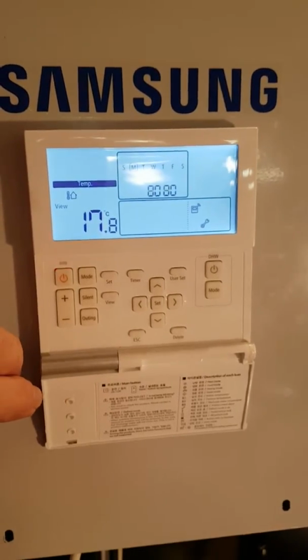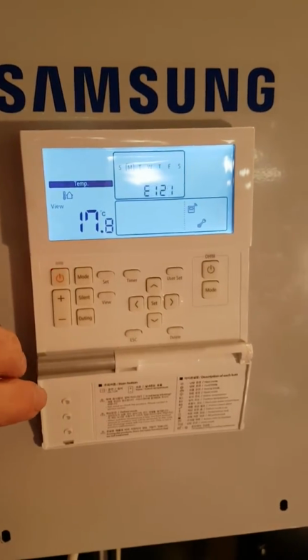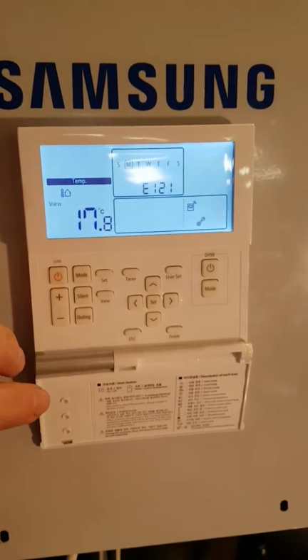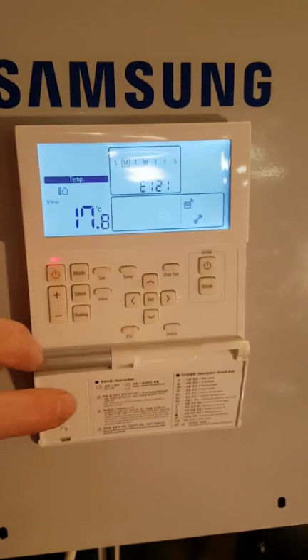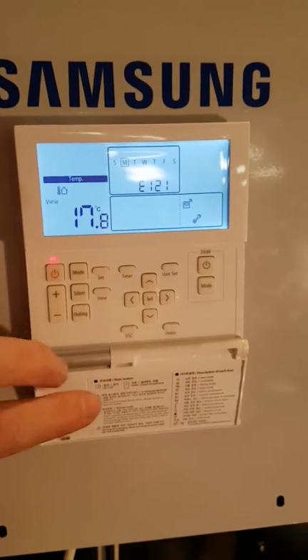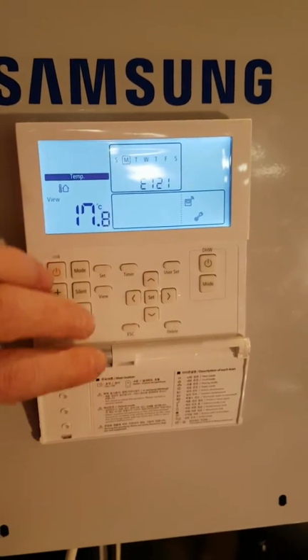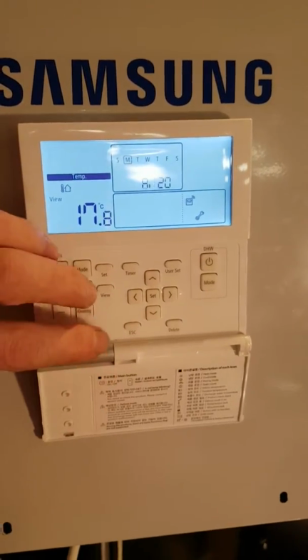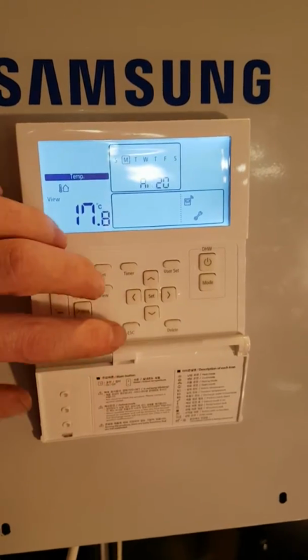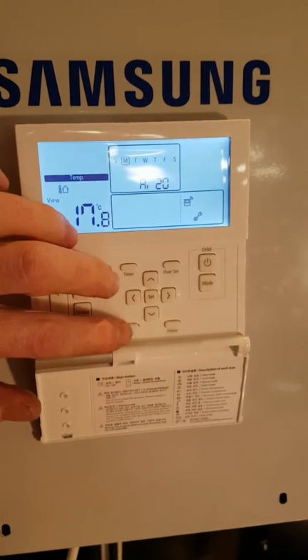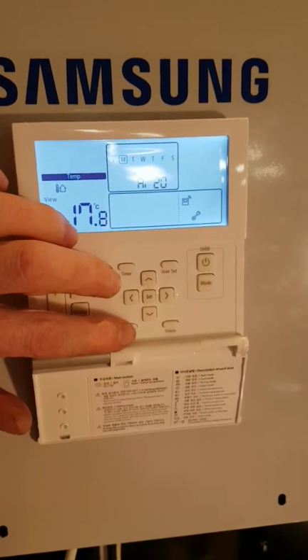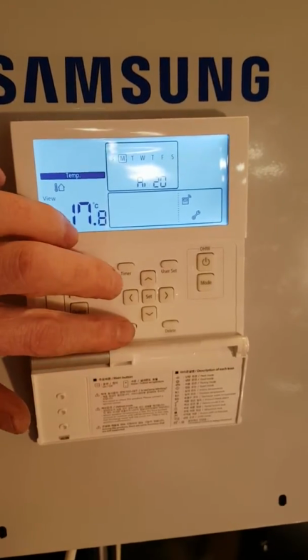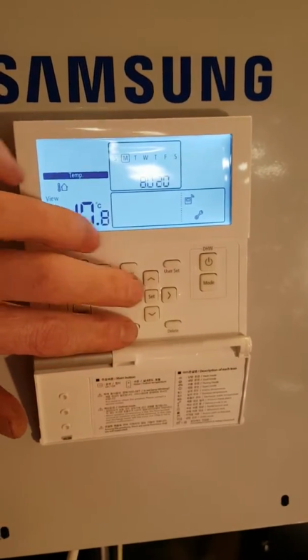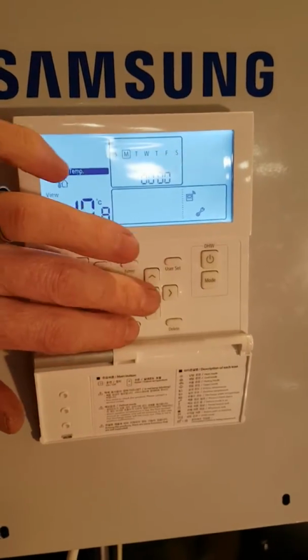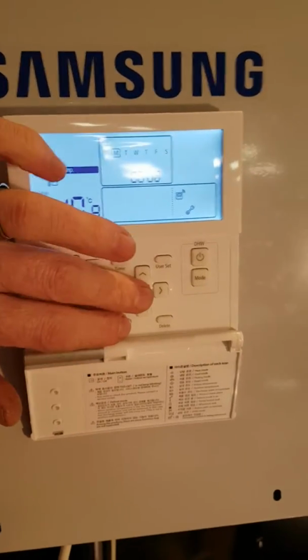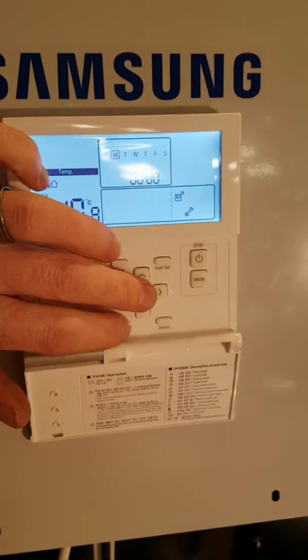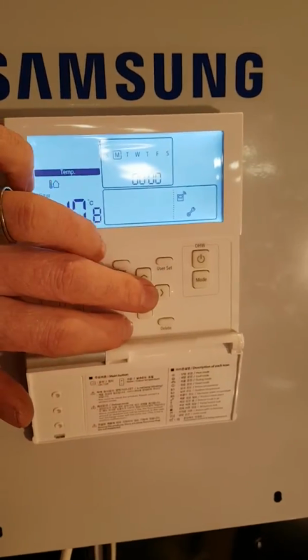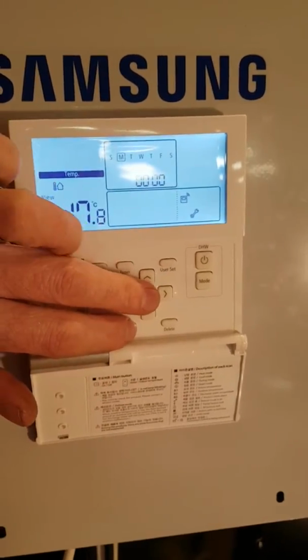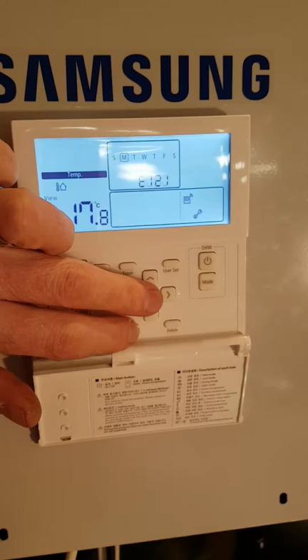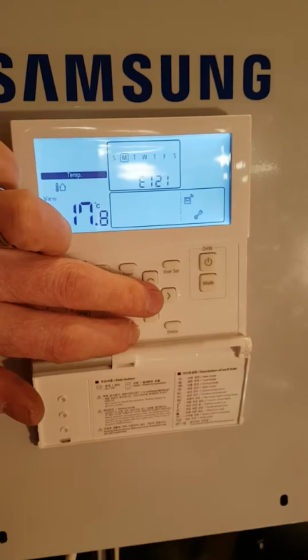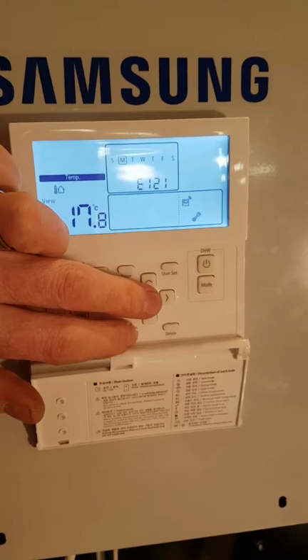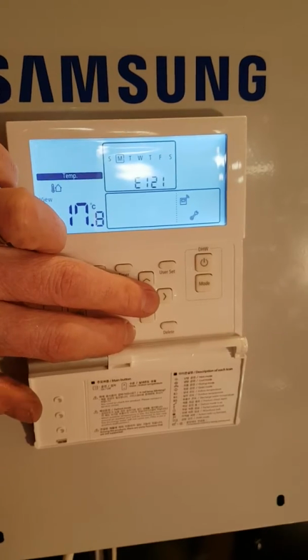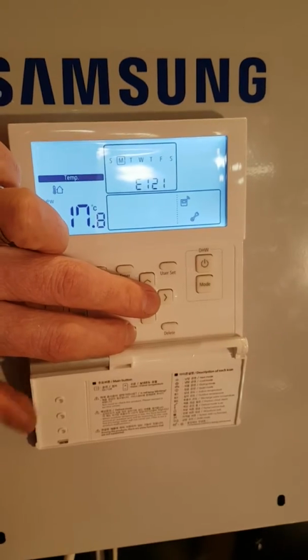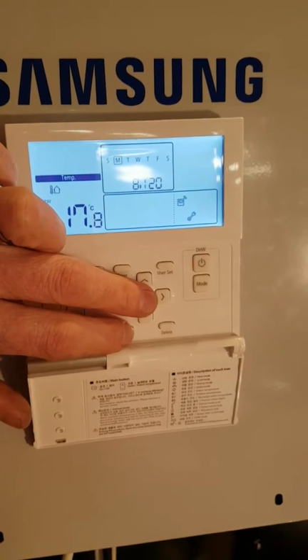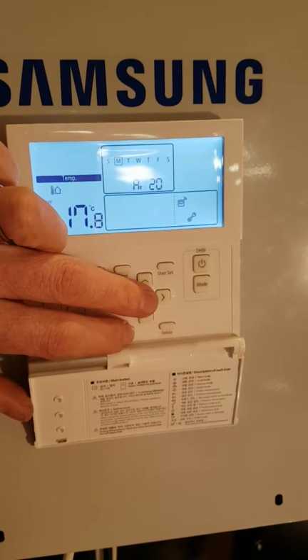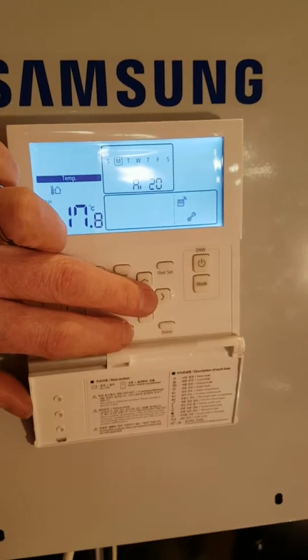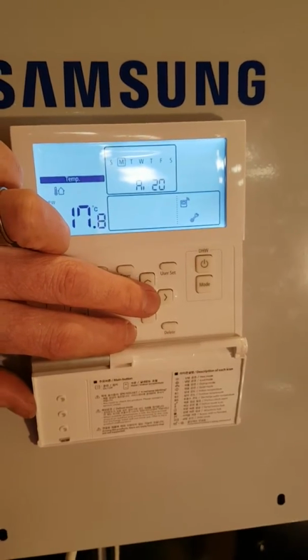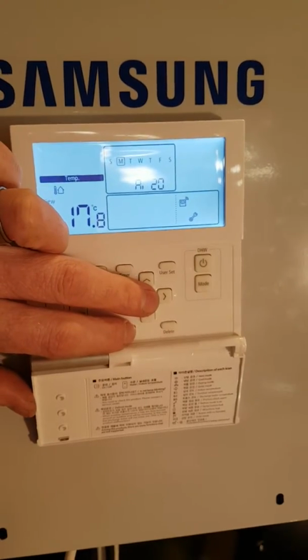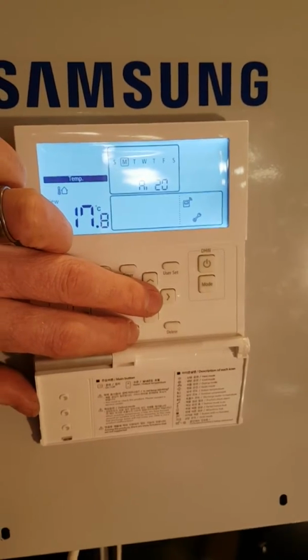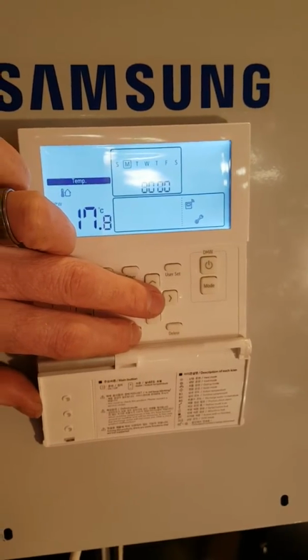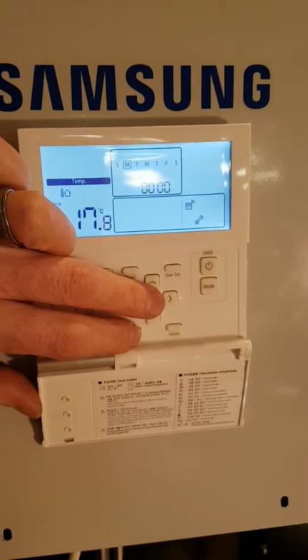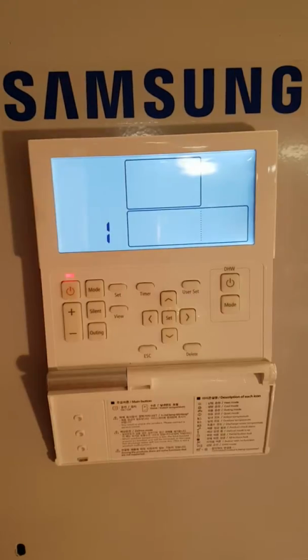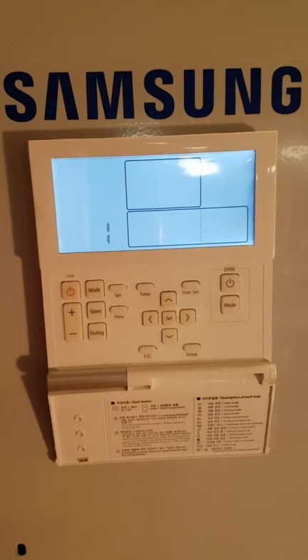To start with, you need to press the escape button and the set button and hold them down for five seconds.